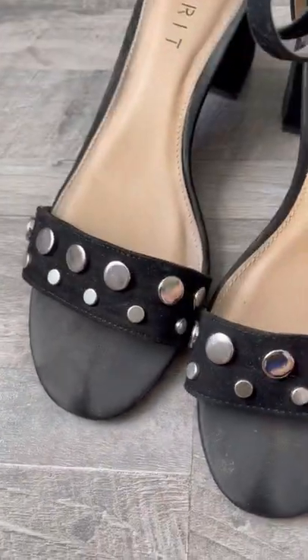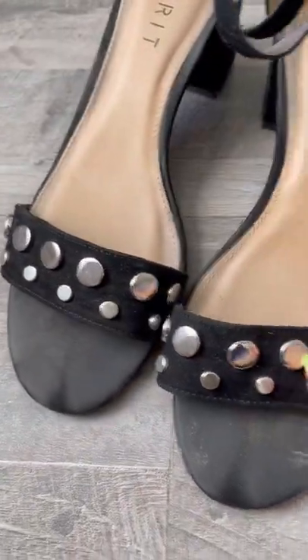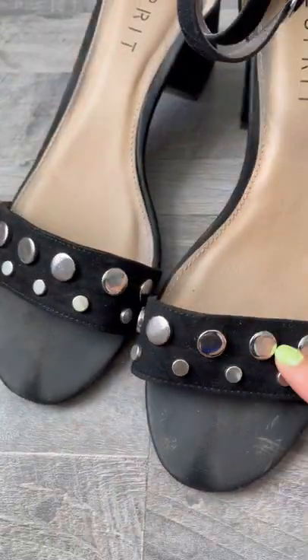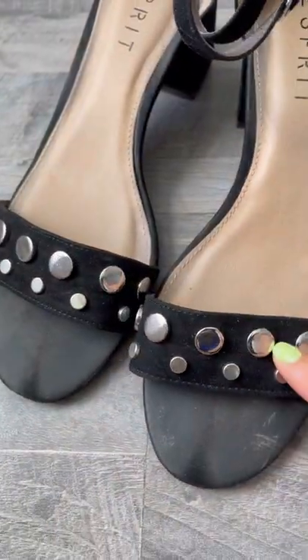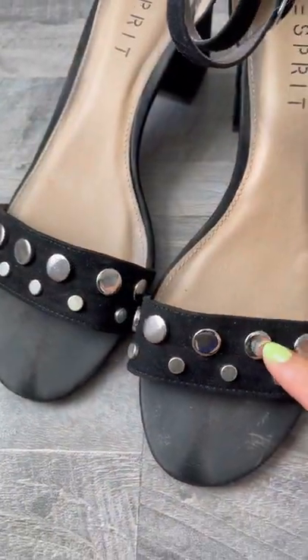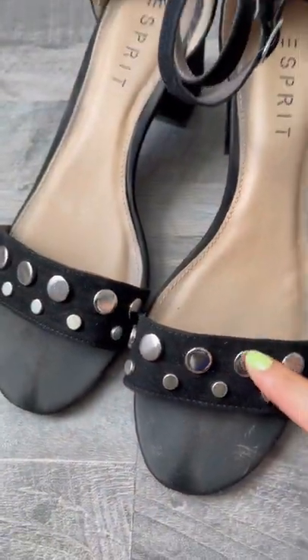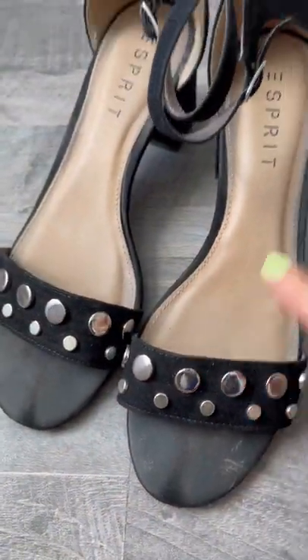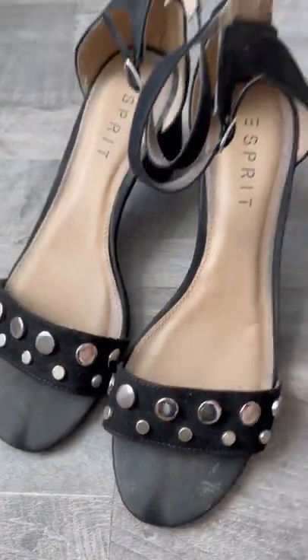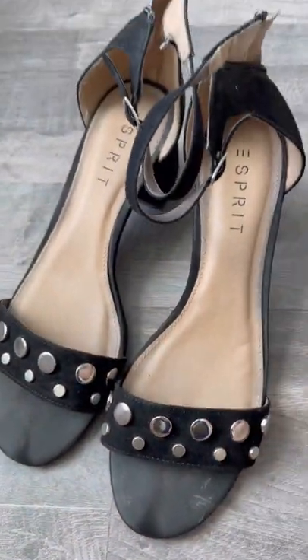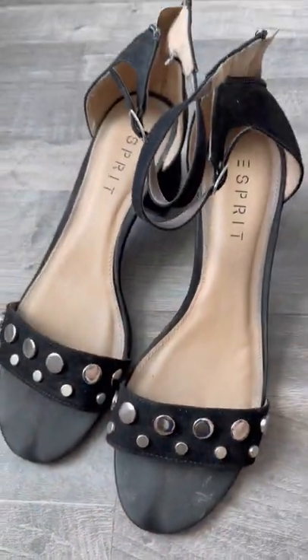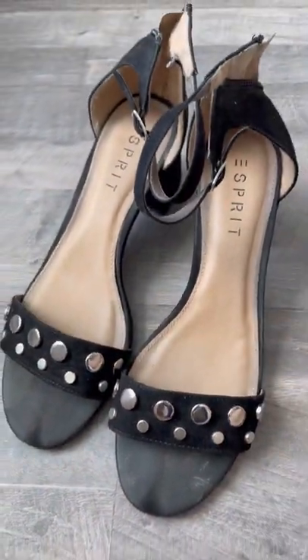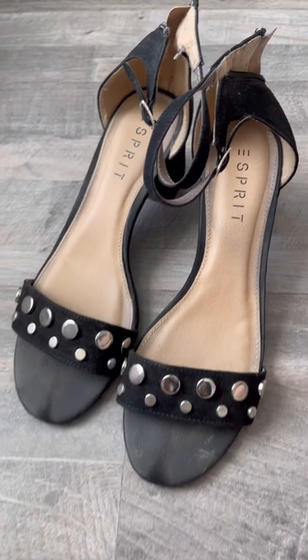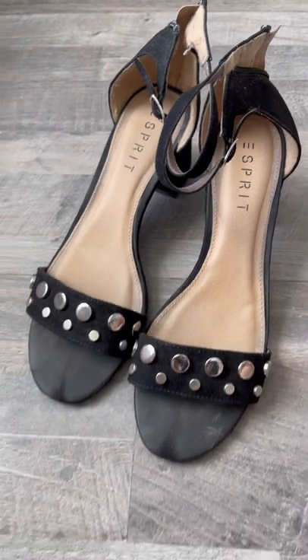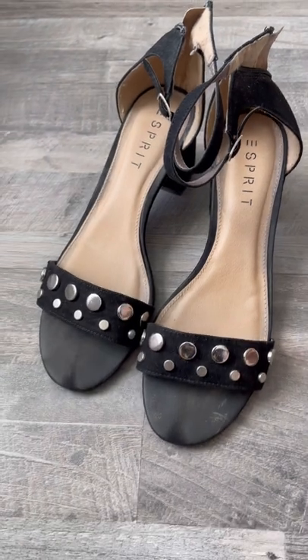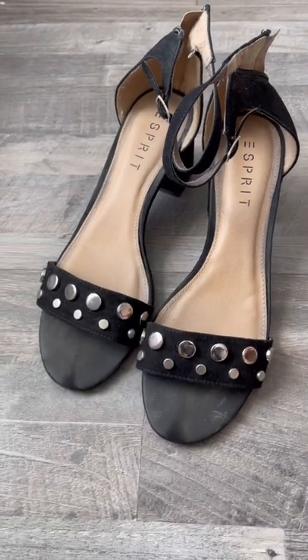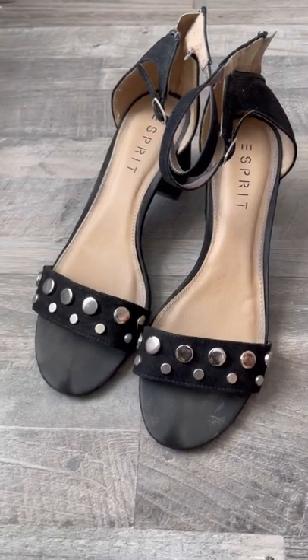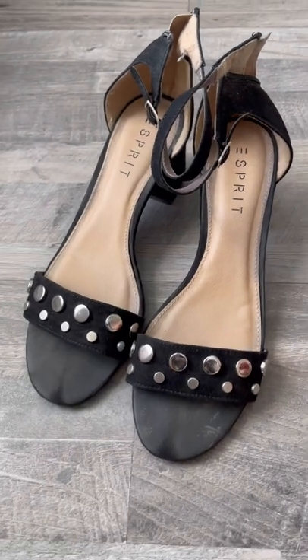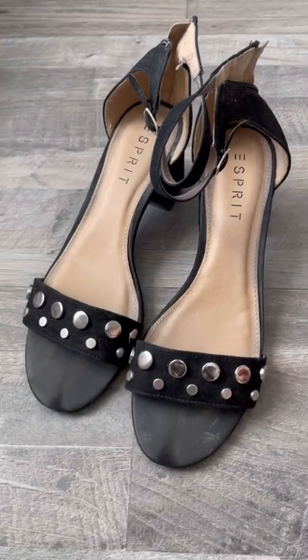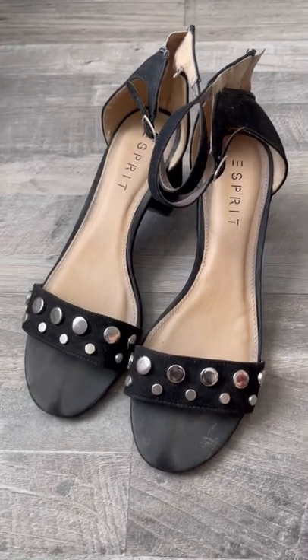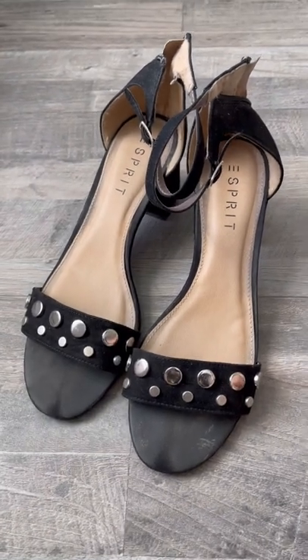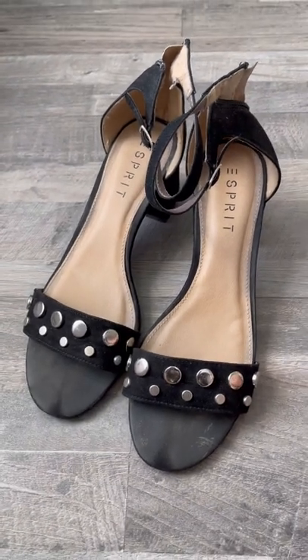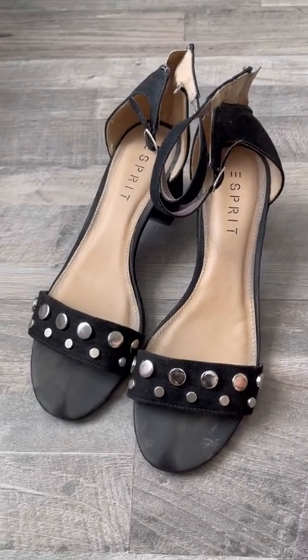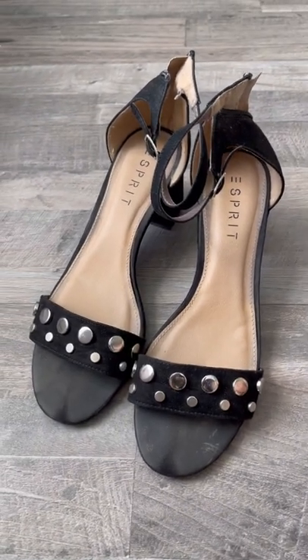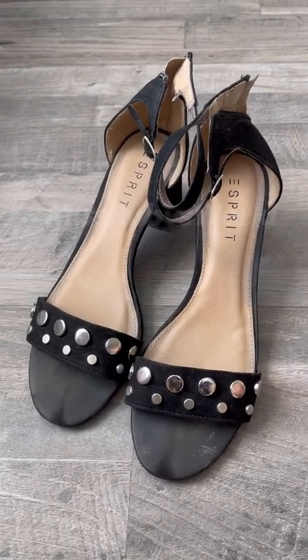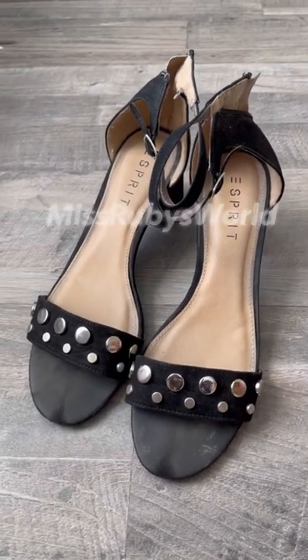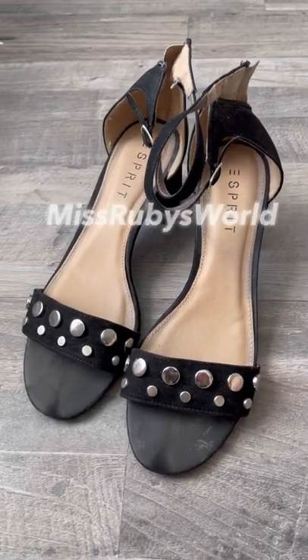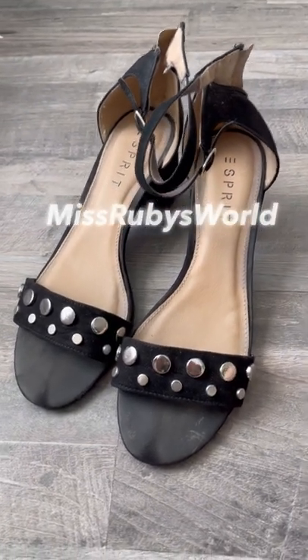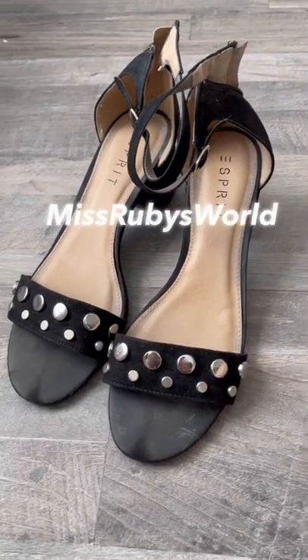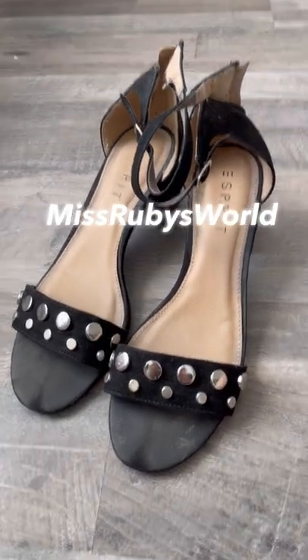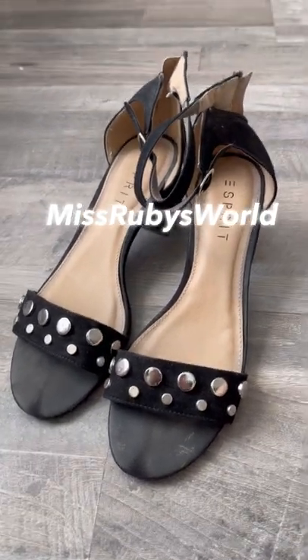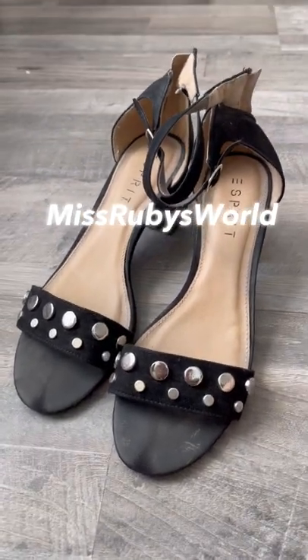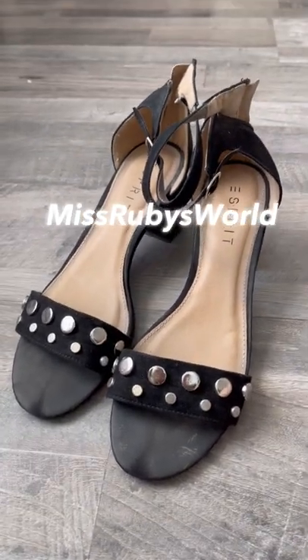A little bit edgy with the stud. All right, so that's the S-Breed black sandal heels.